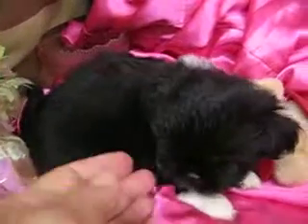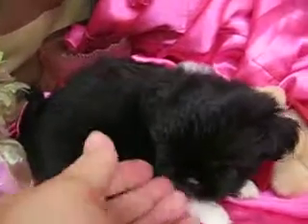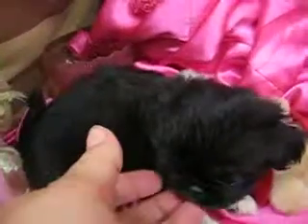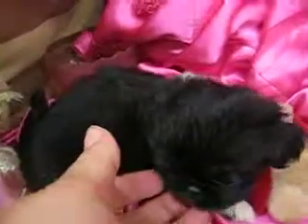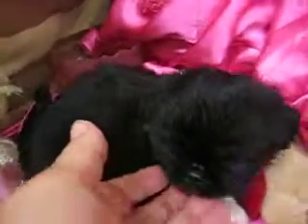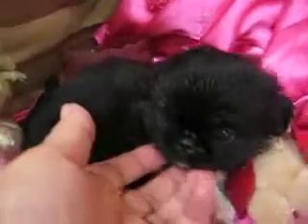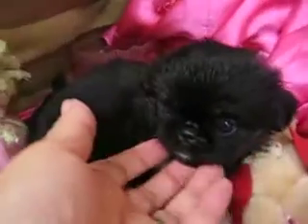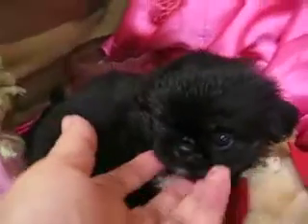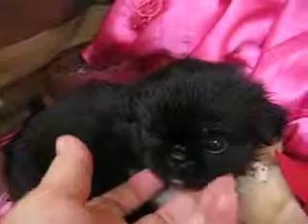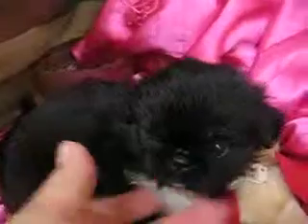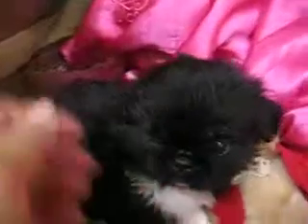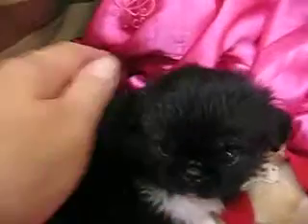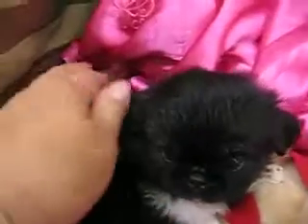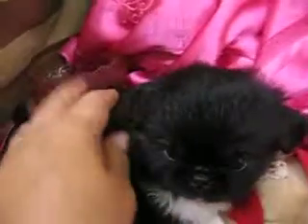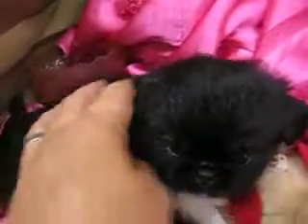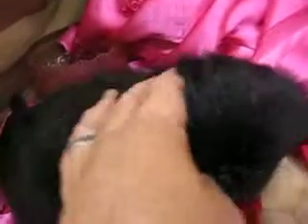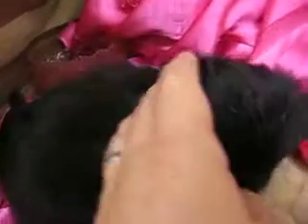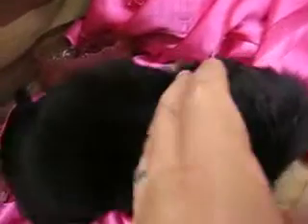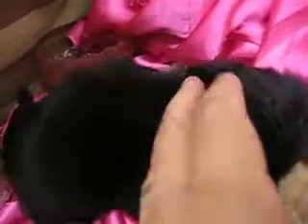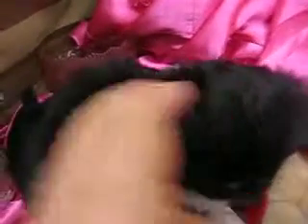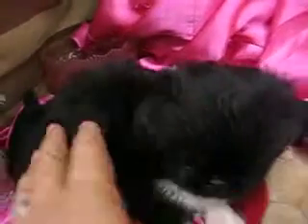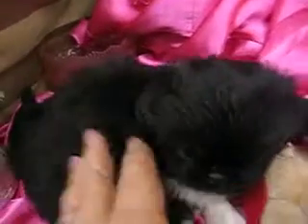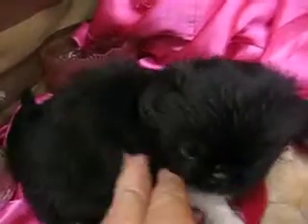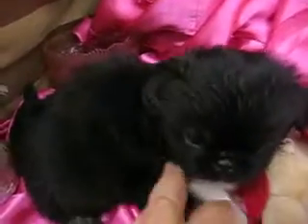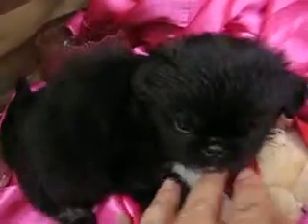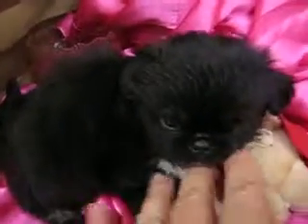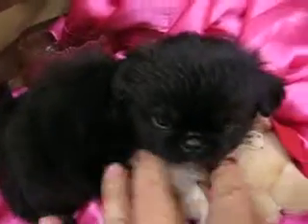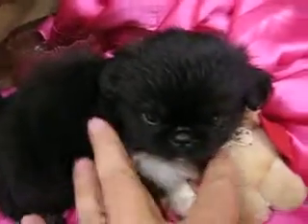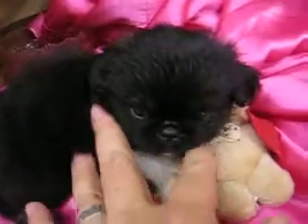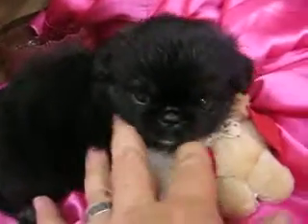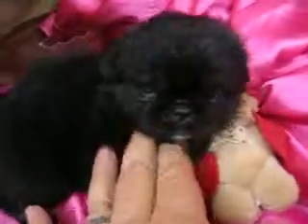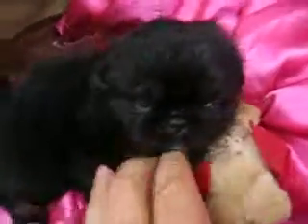She's a little black and tan. She's got a nice, nice coat. She's gorgeous.